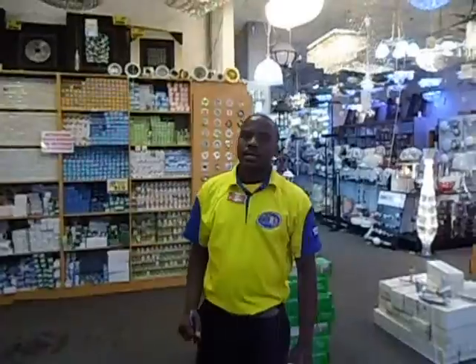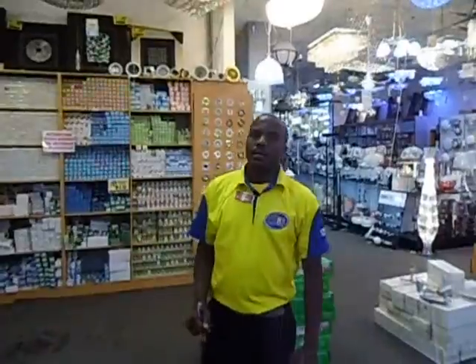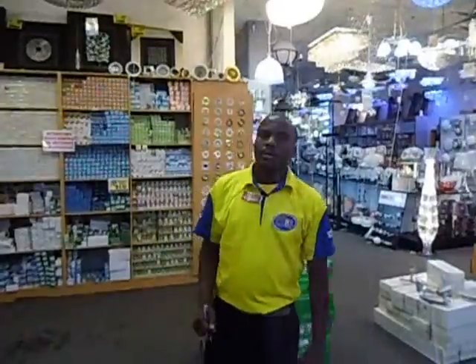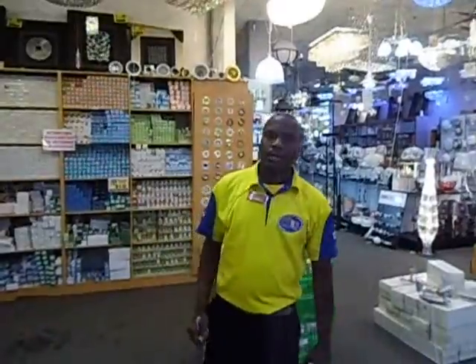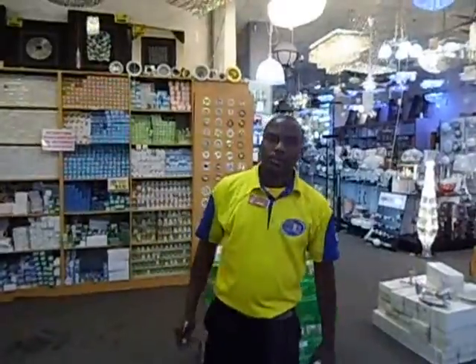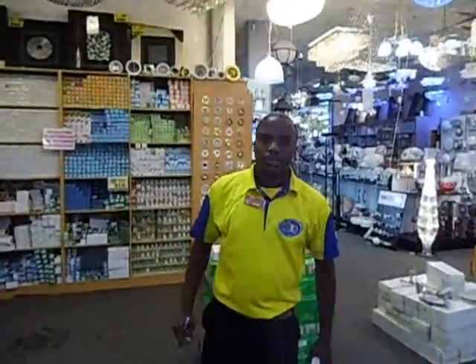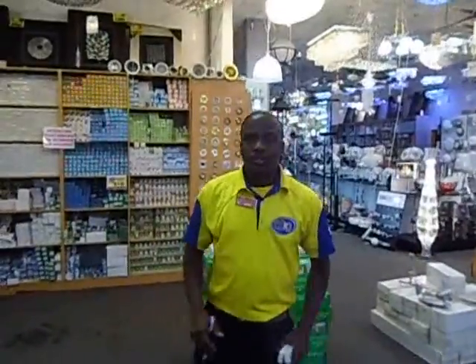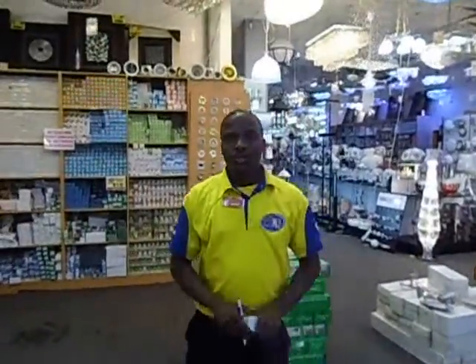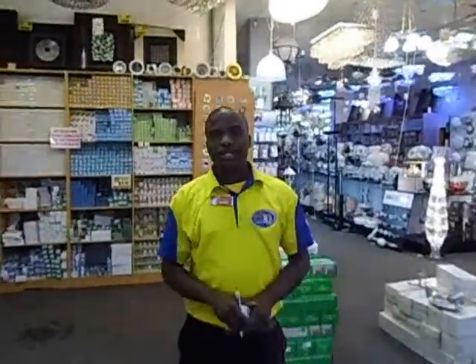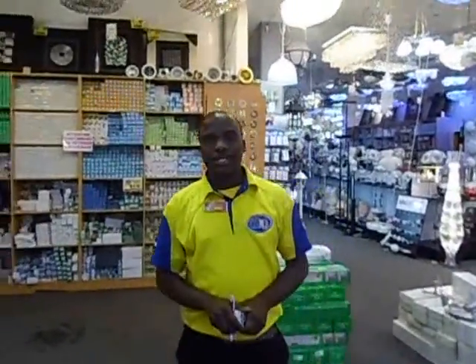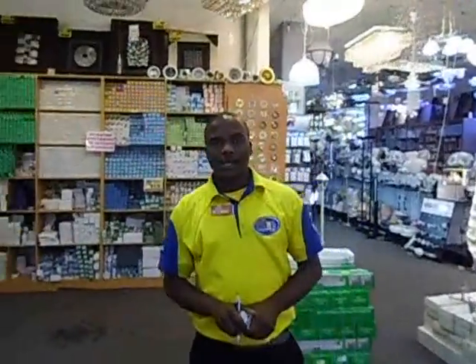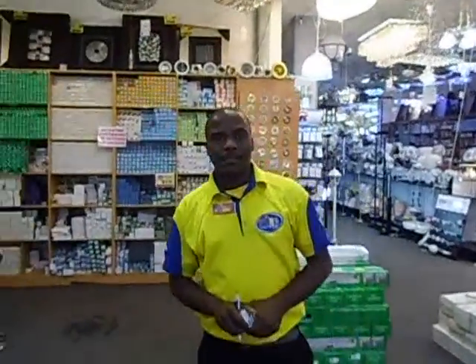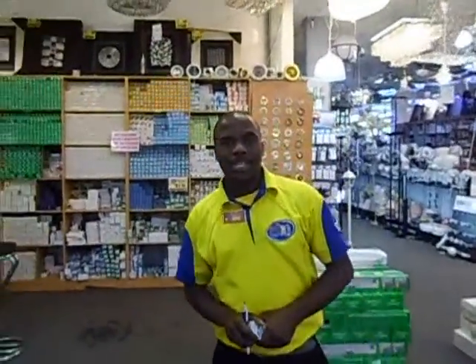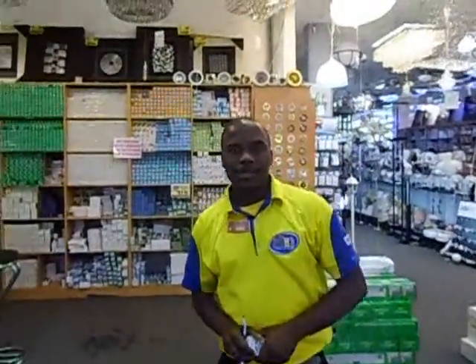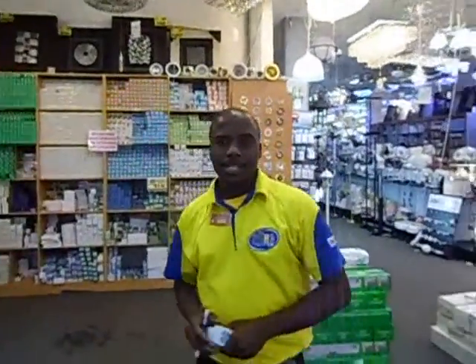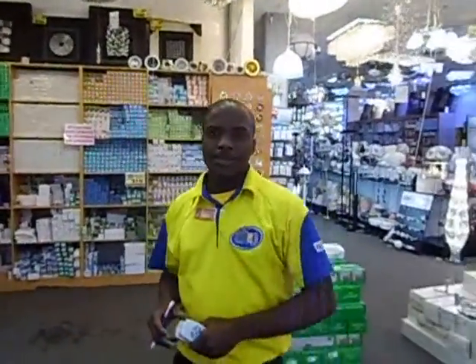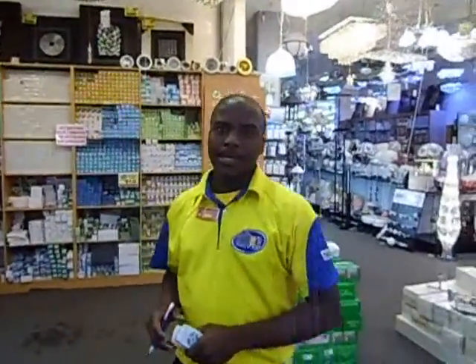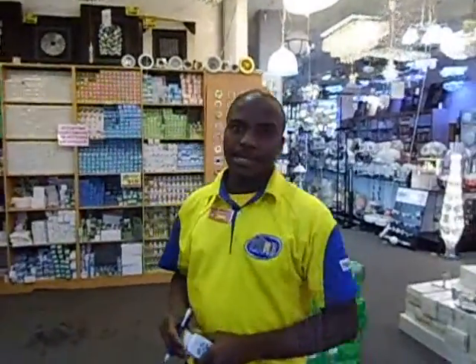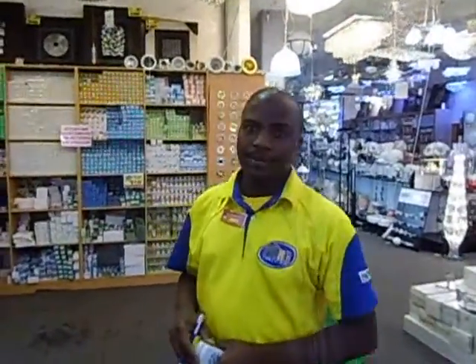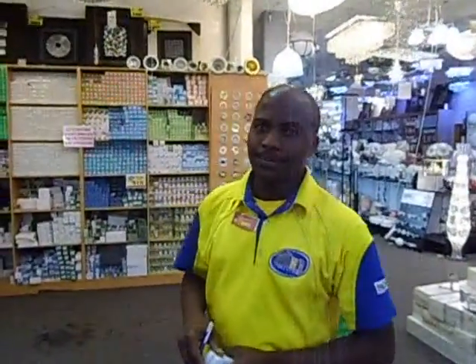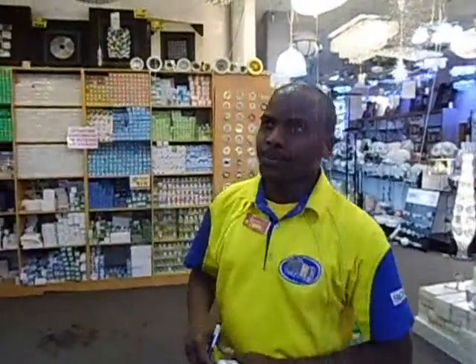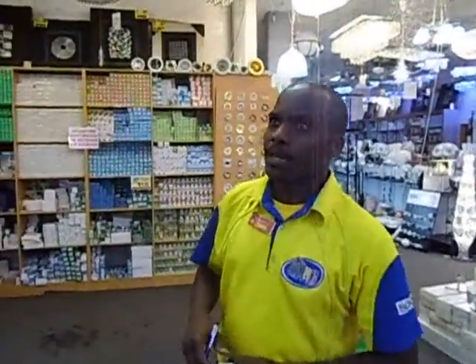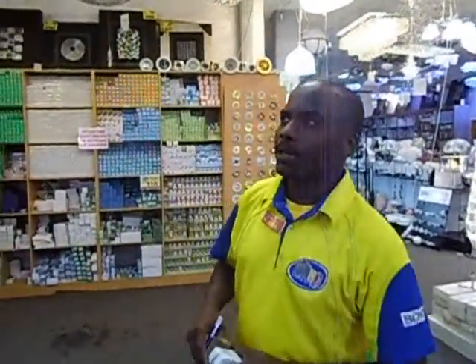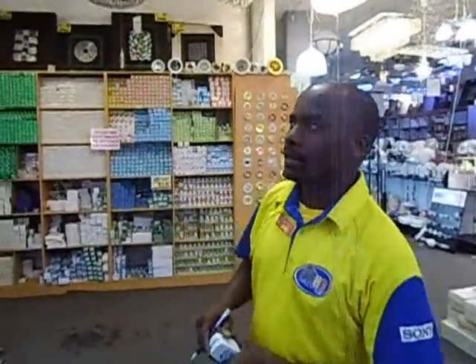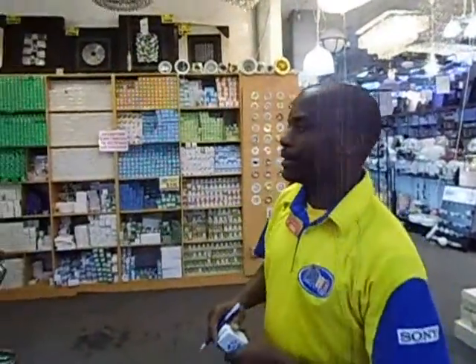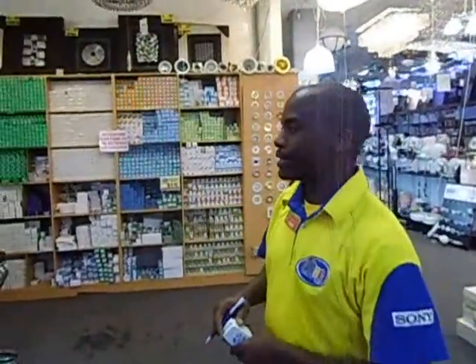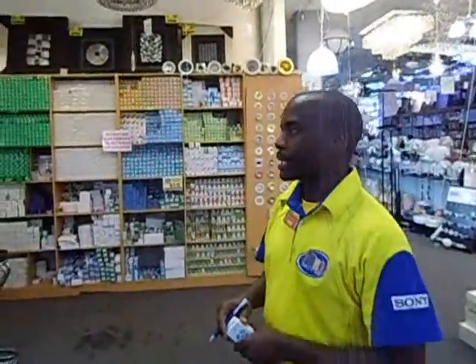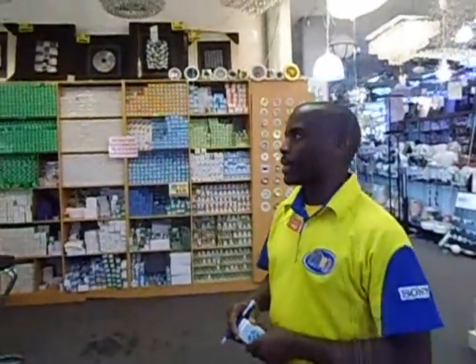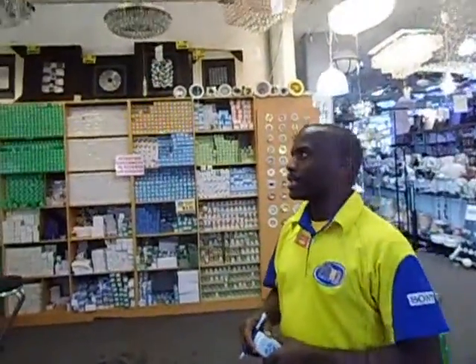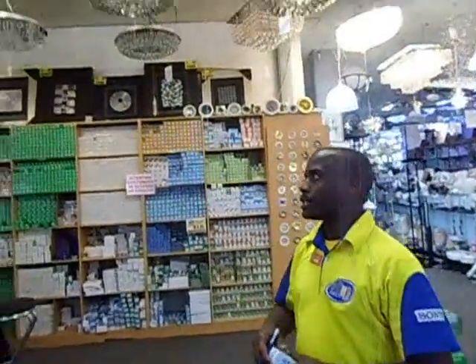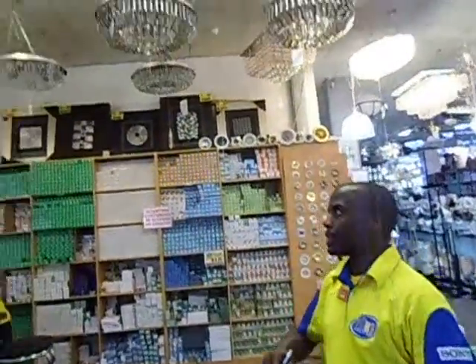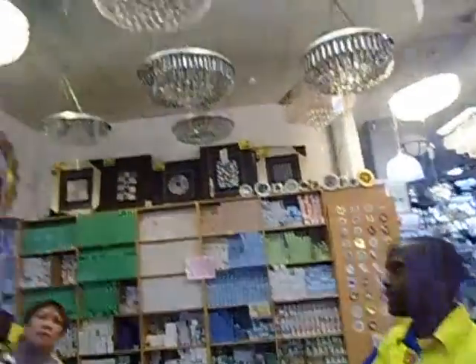Welcome to Metron City. My name is James Banda. This is our lighting department.